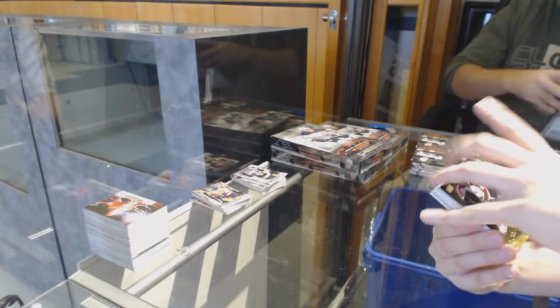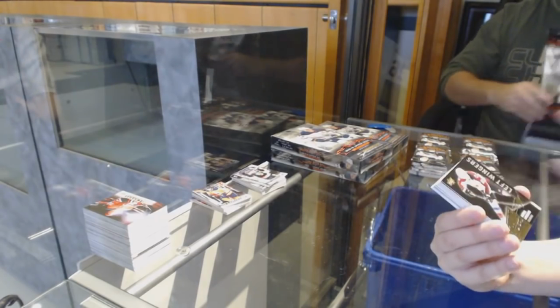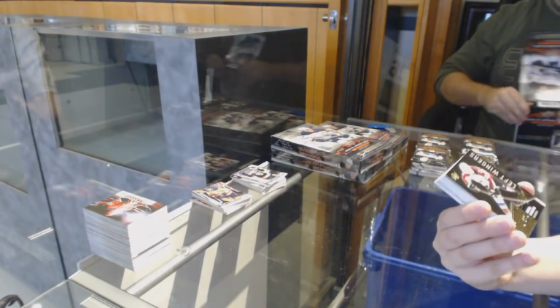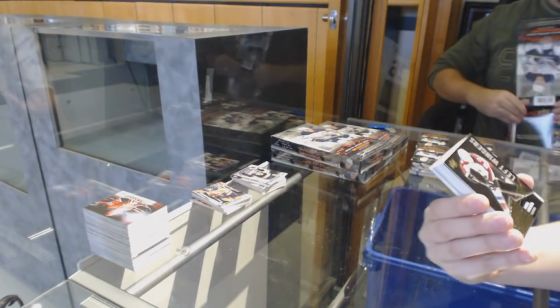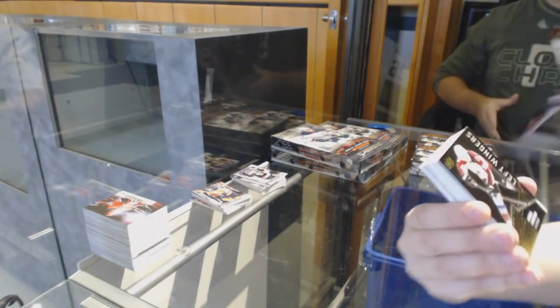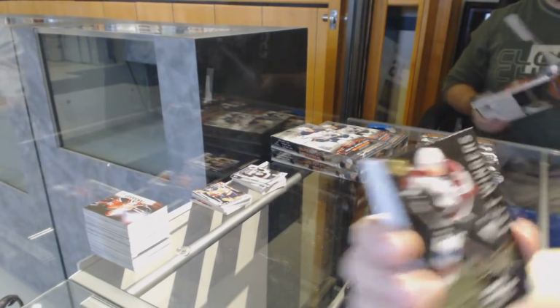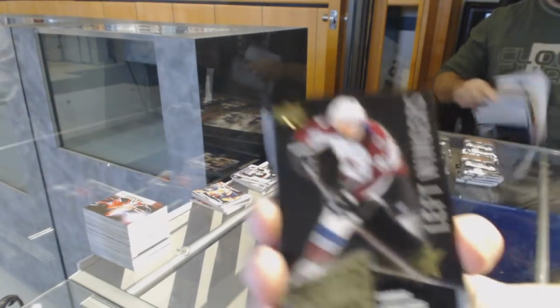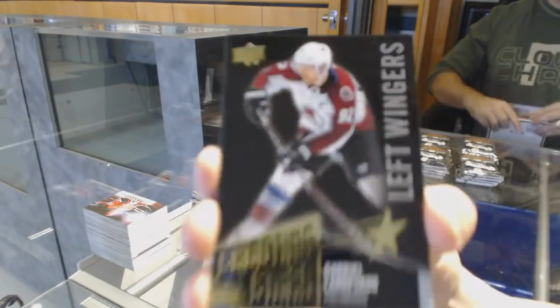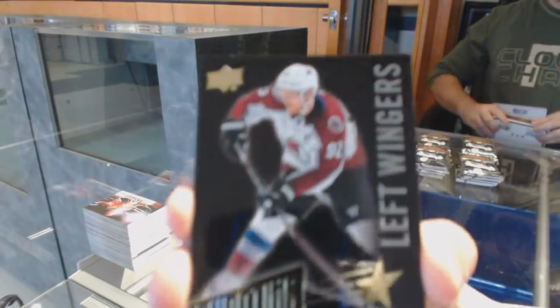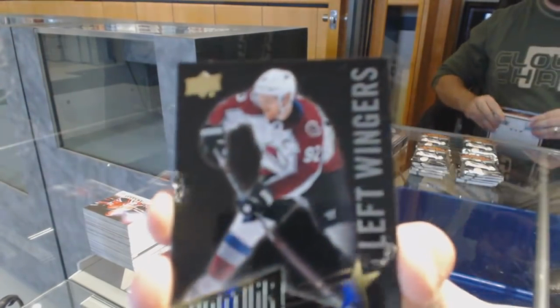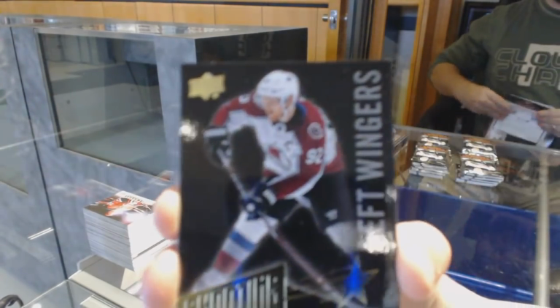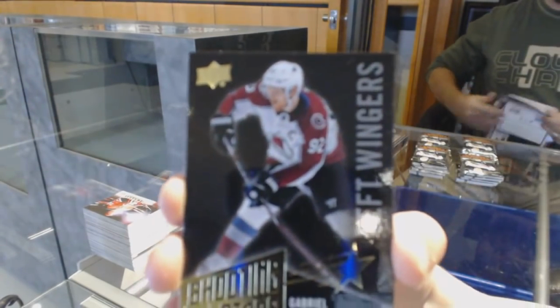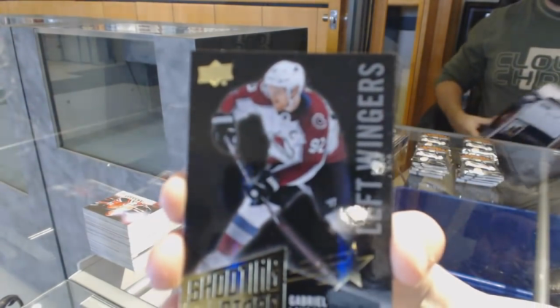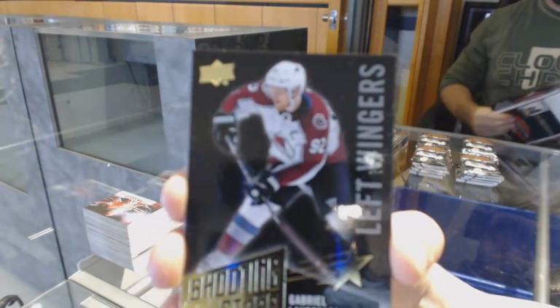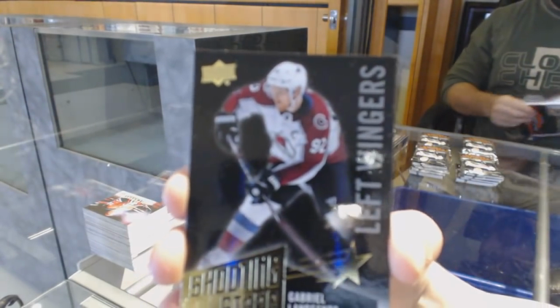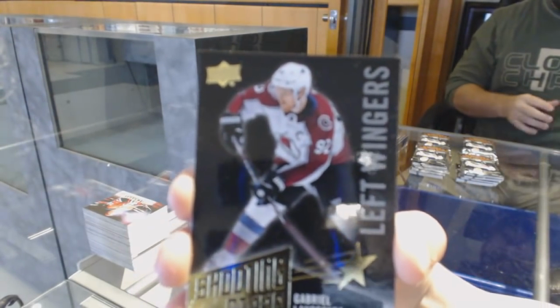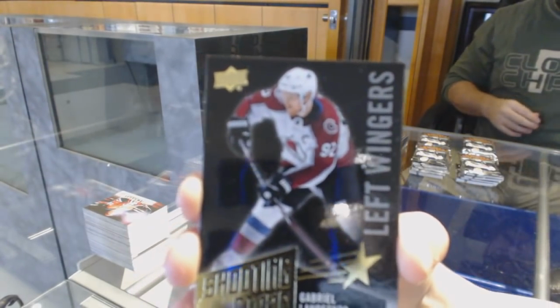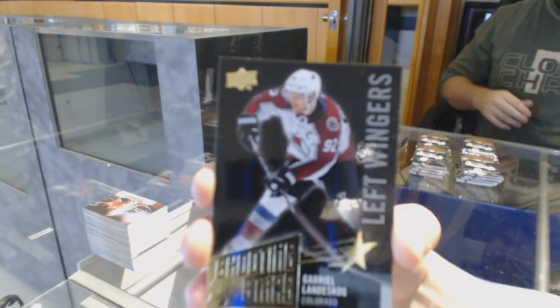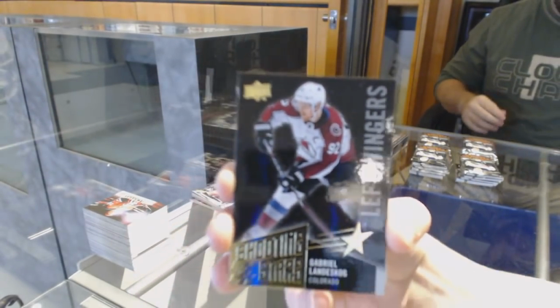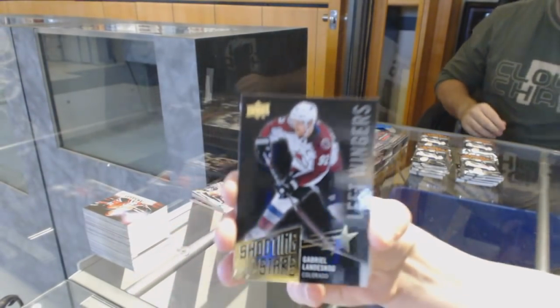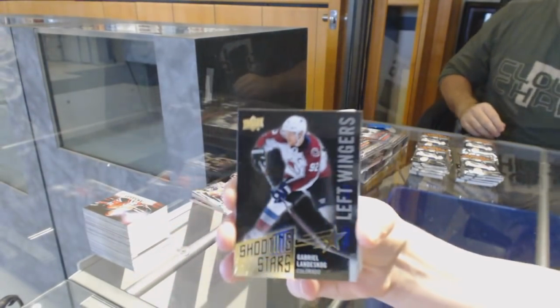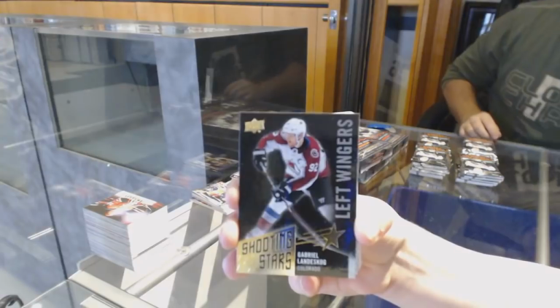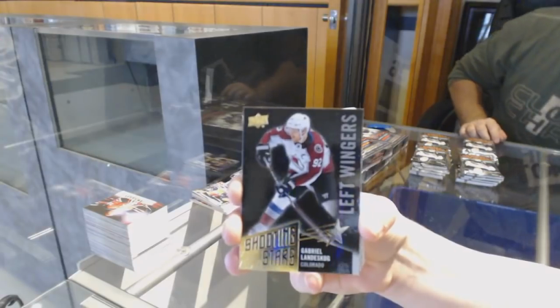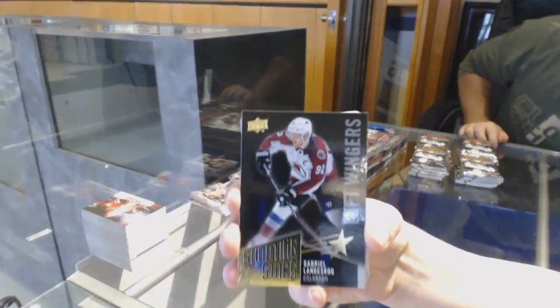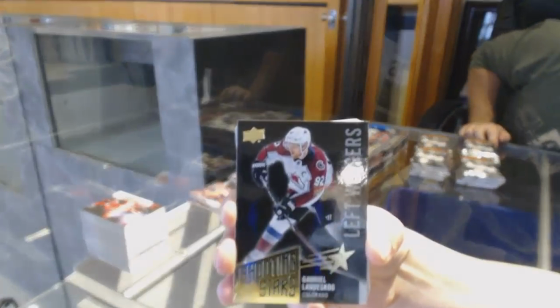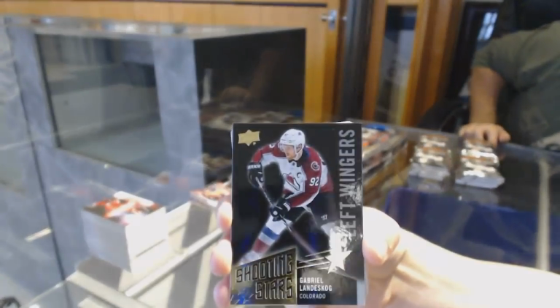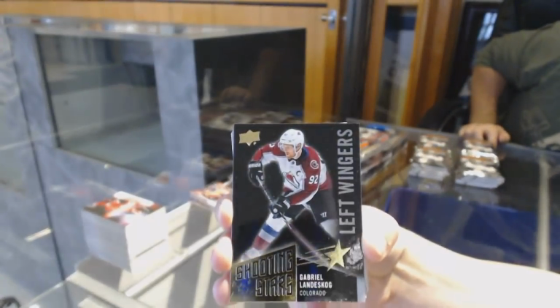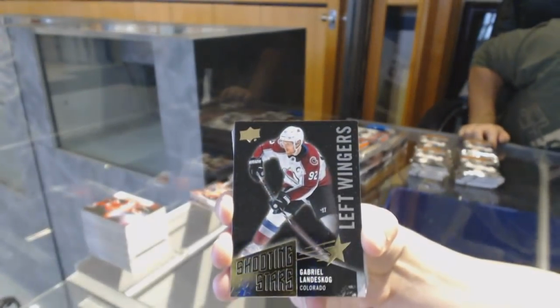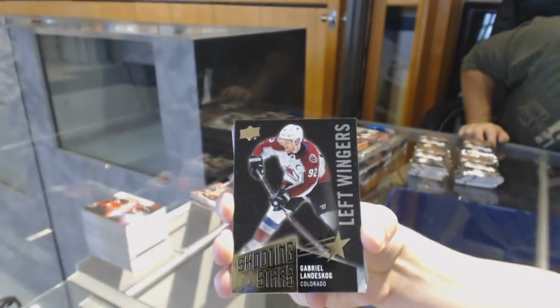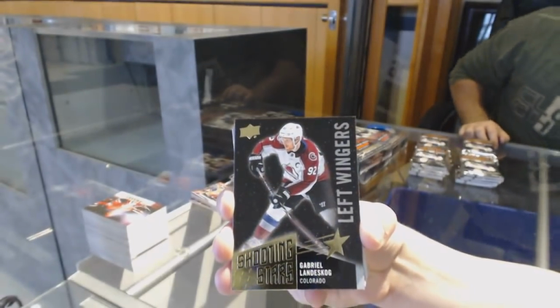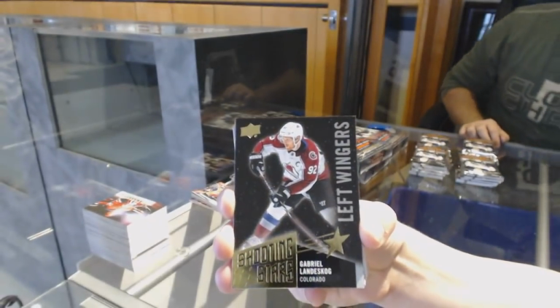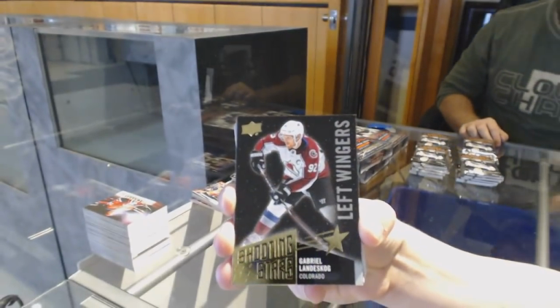Shooting Stars Black Parallel for the Colorado Avalanche, Gabriel Landeskog.